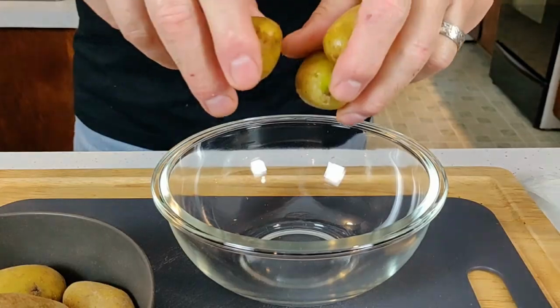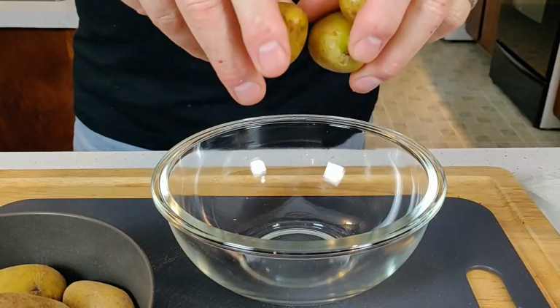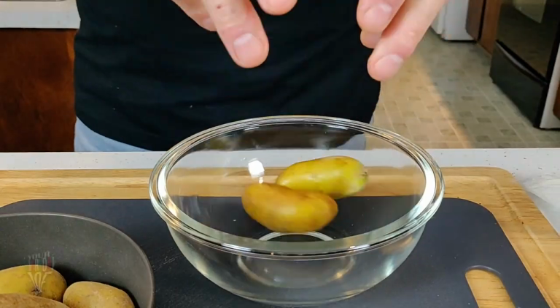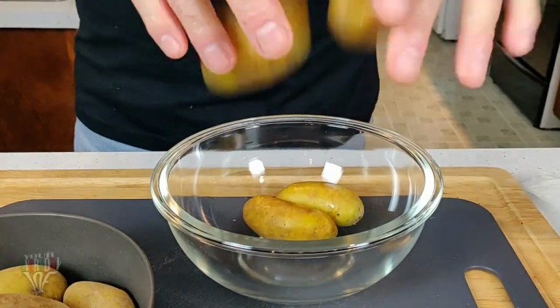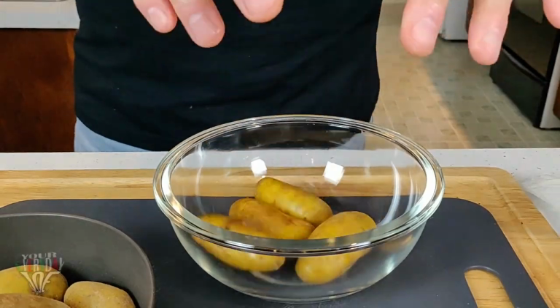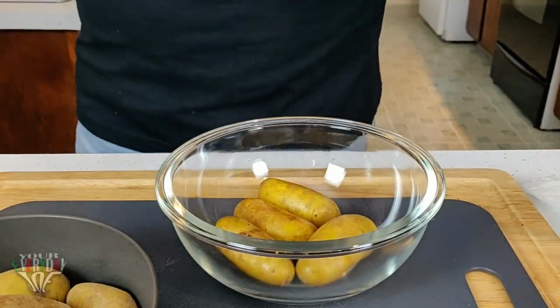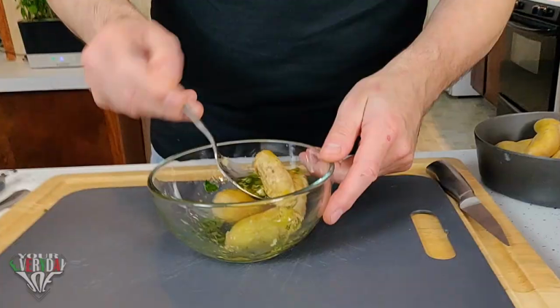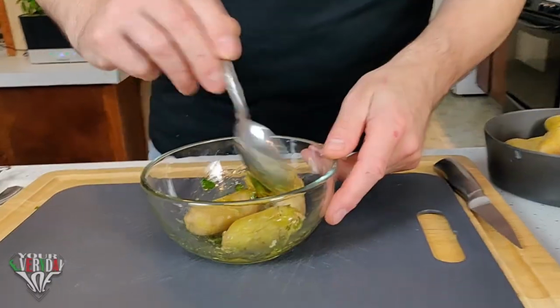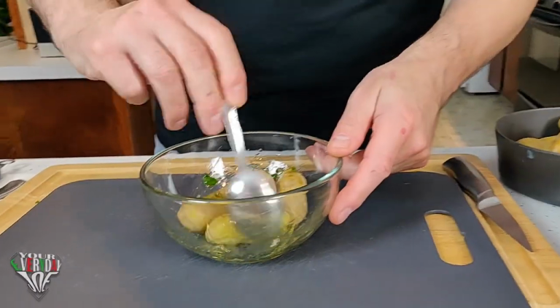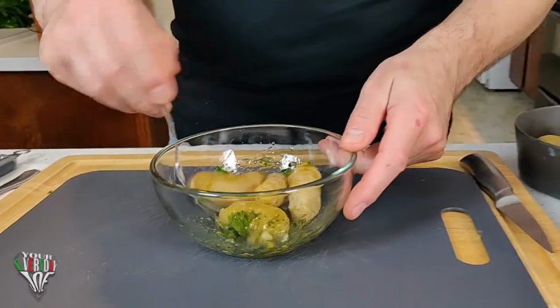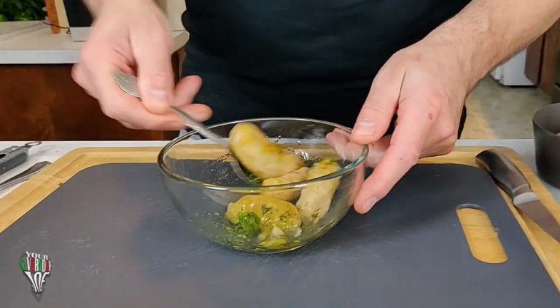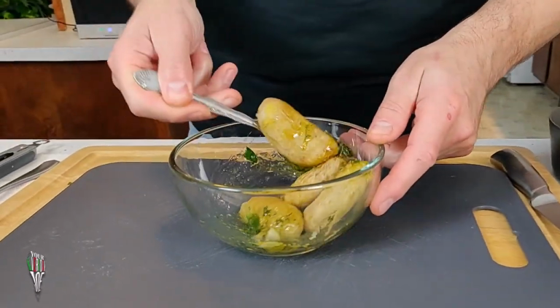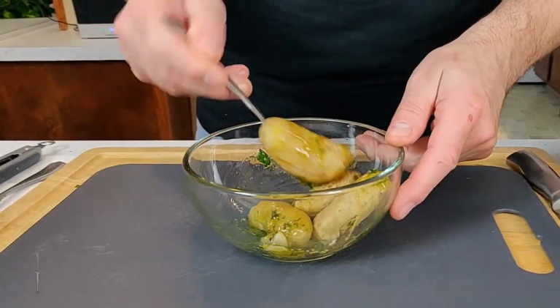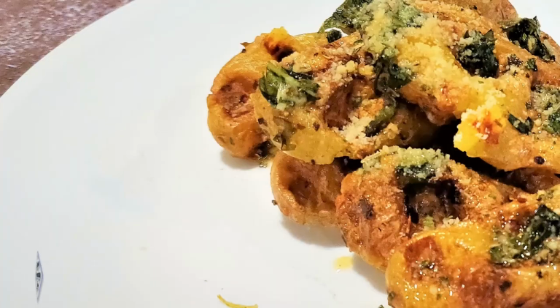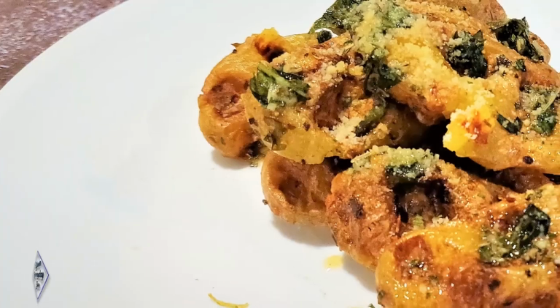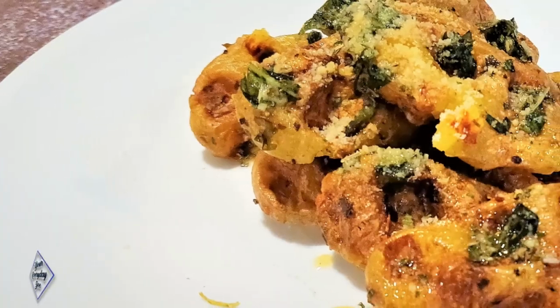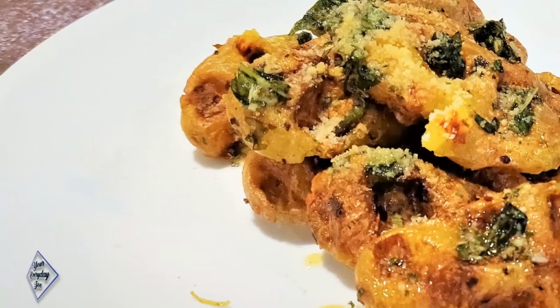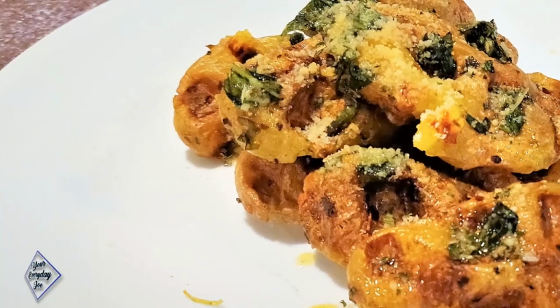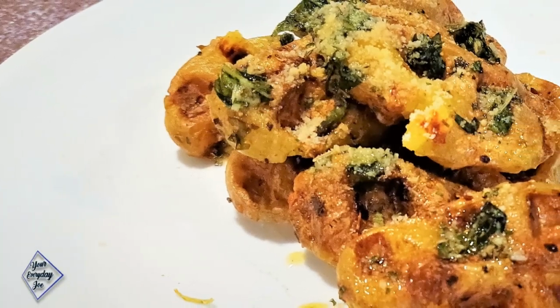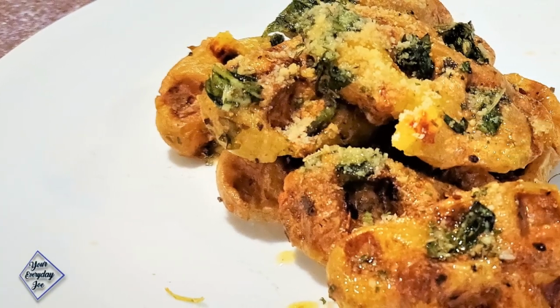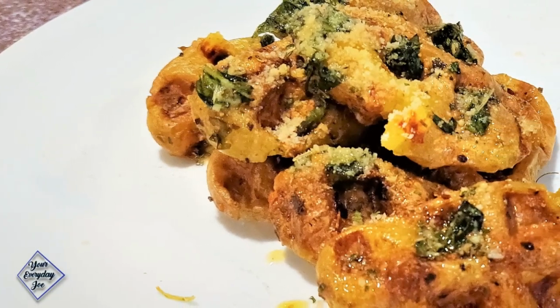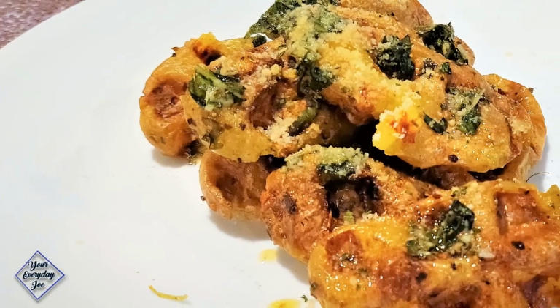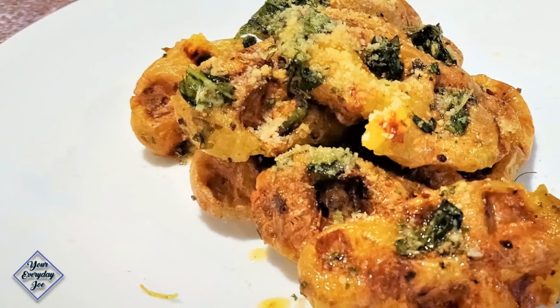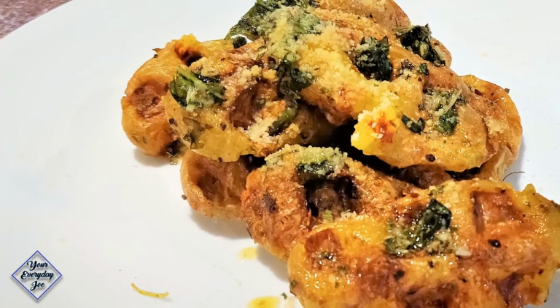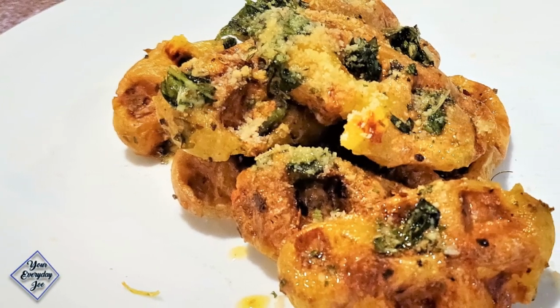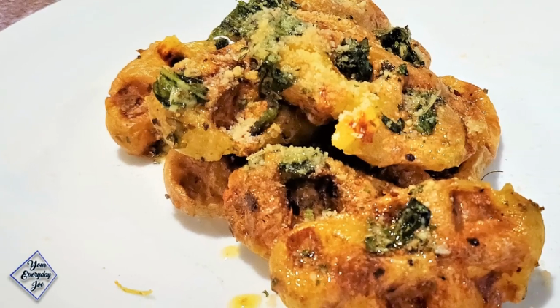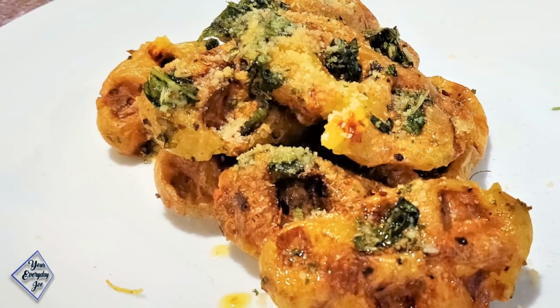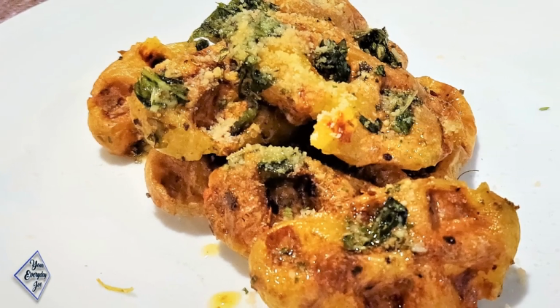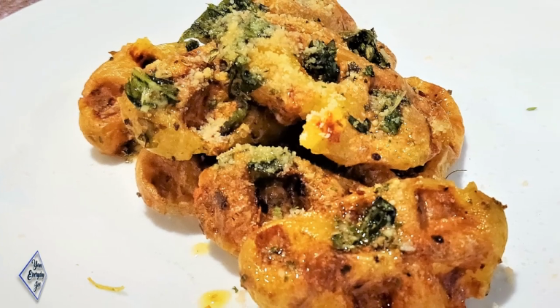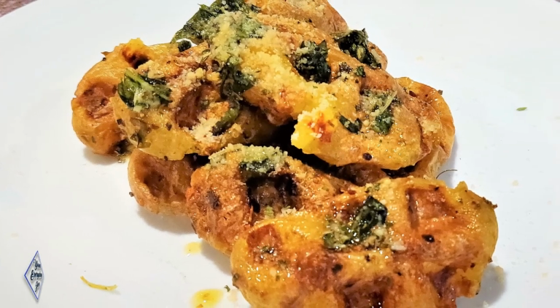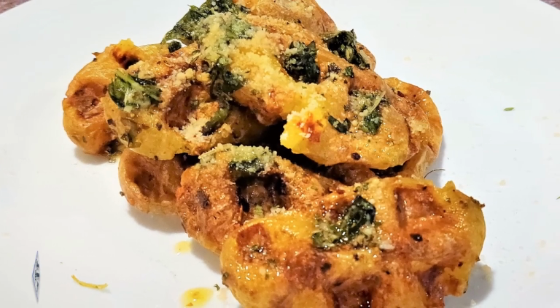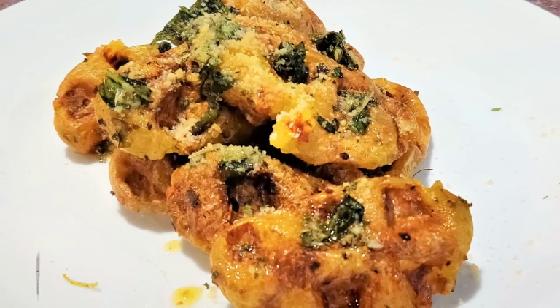Garlic and herb smashed potatoes. I'm going to be using fingerling potatoes, so let's get started.